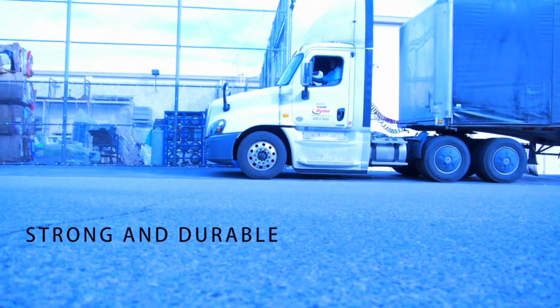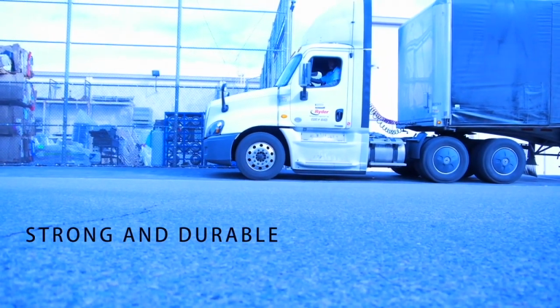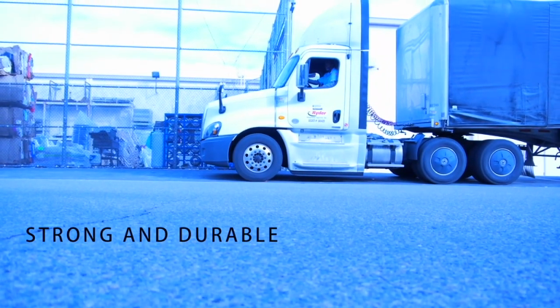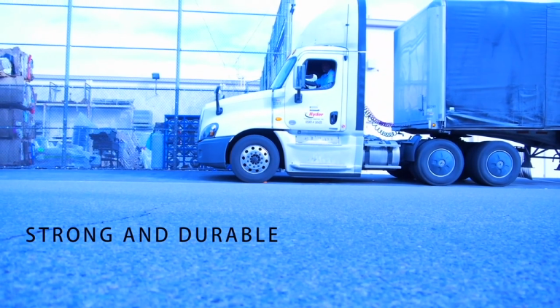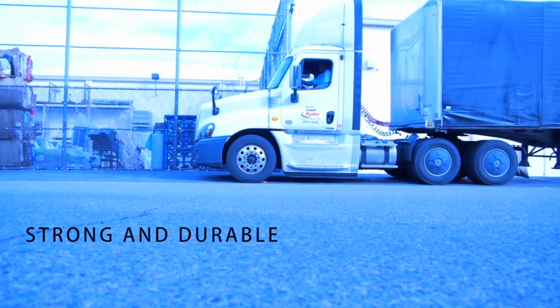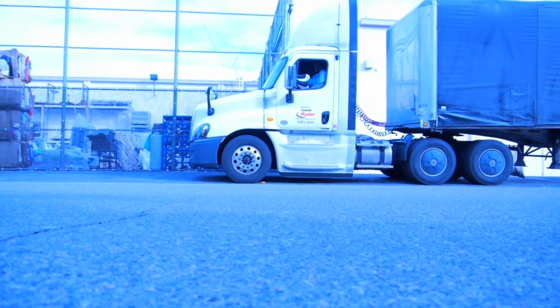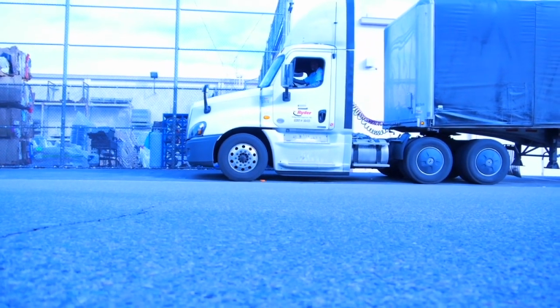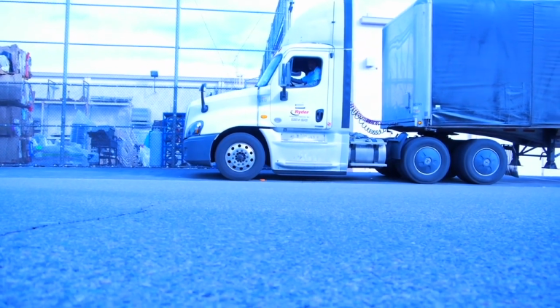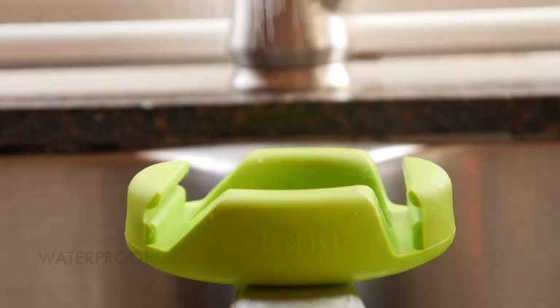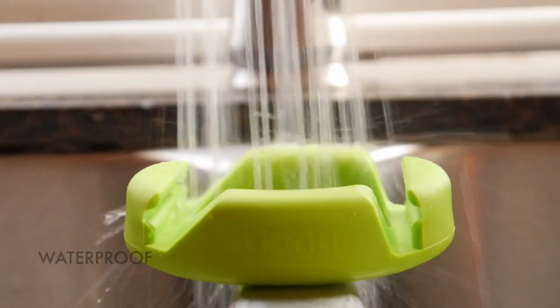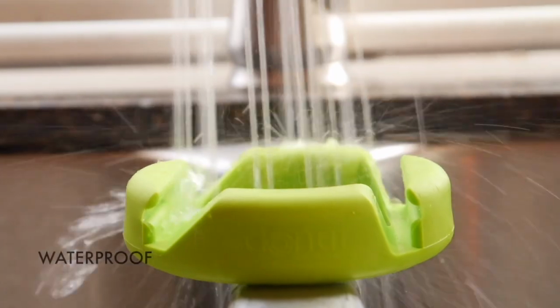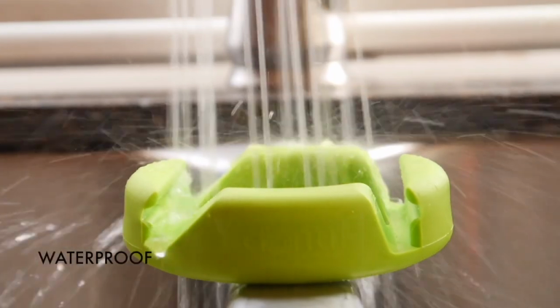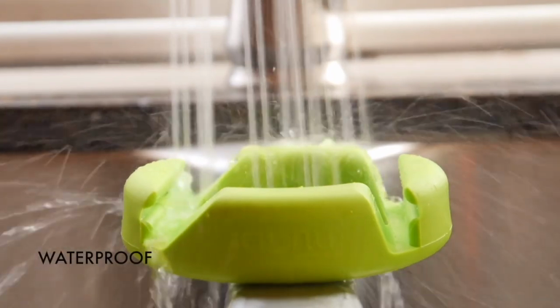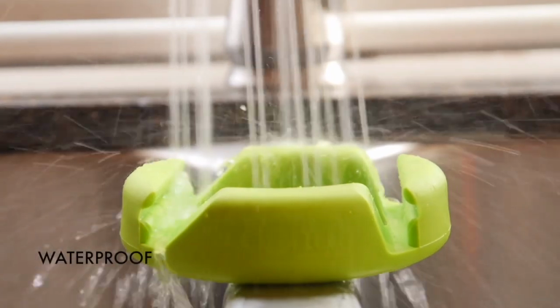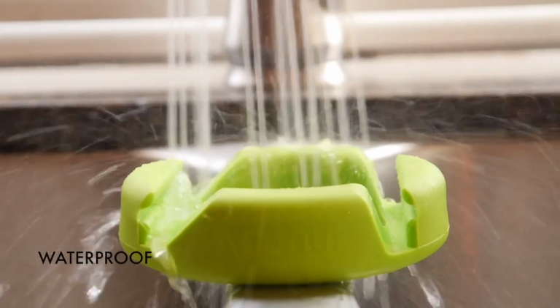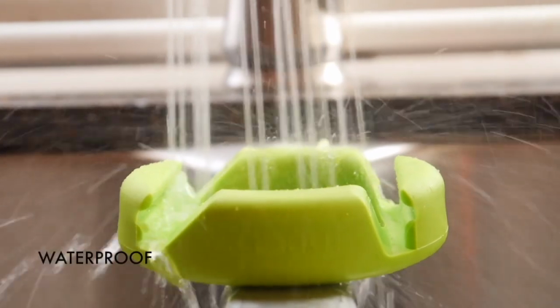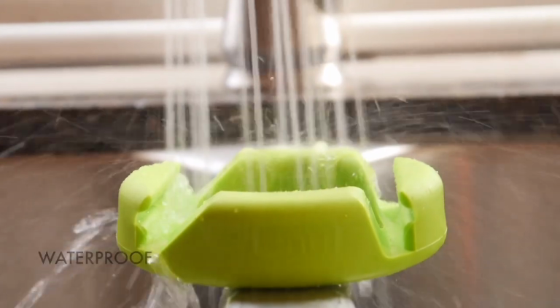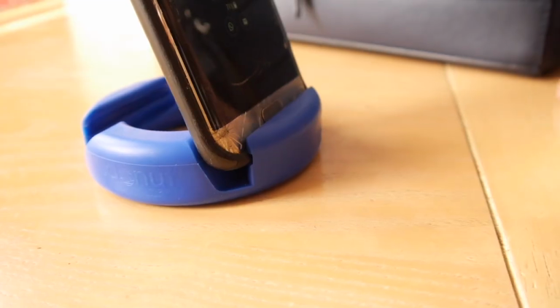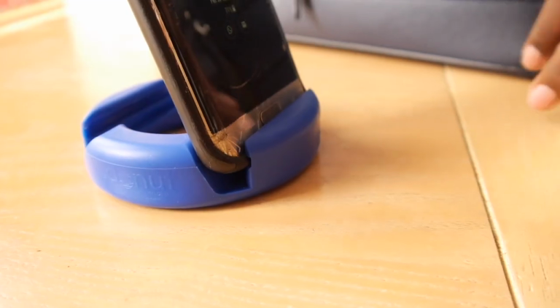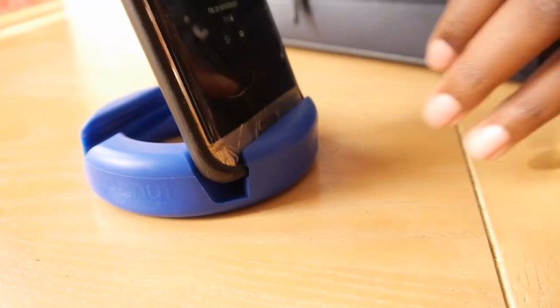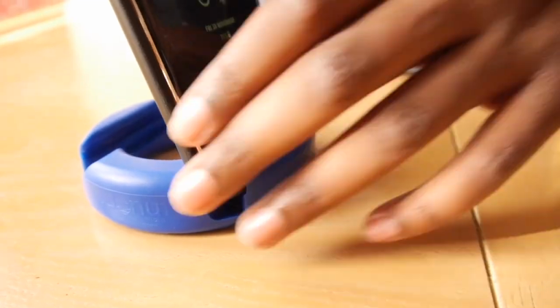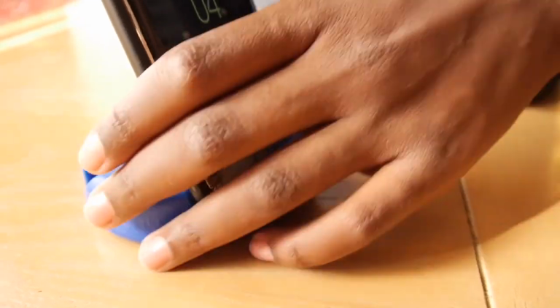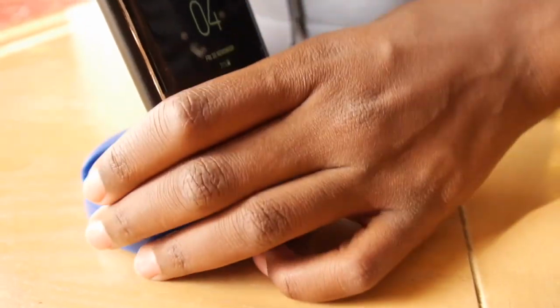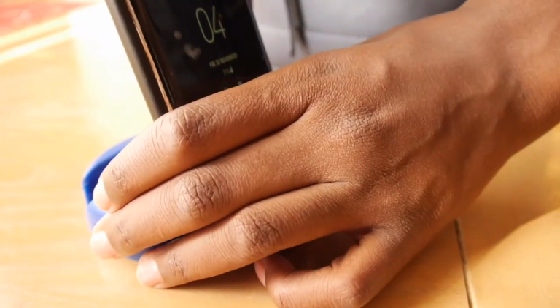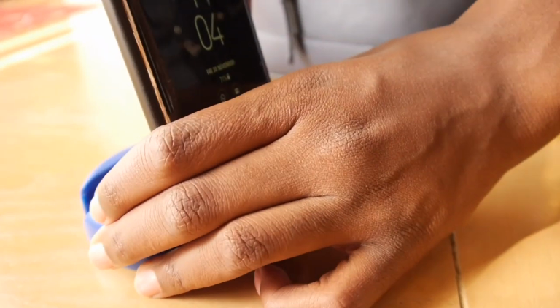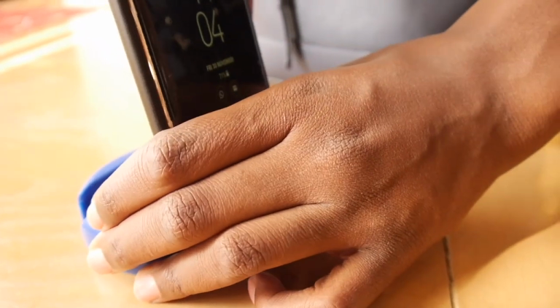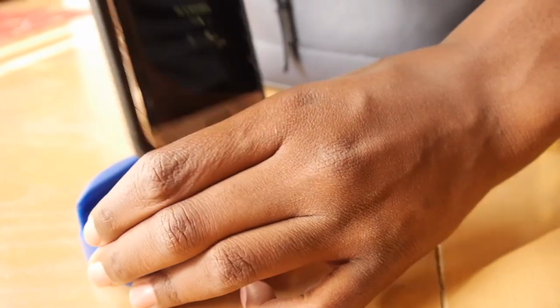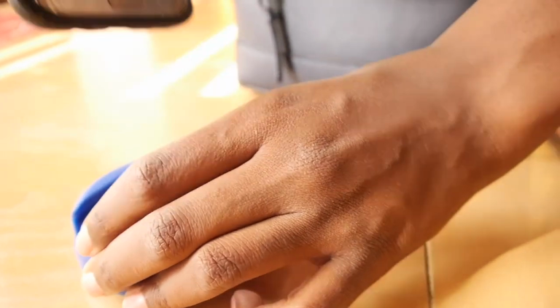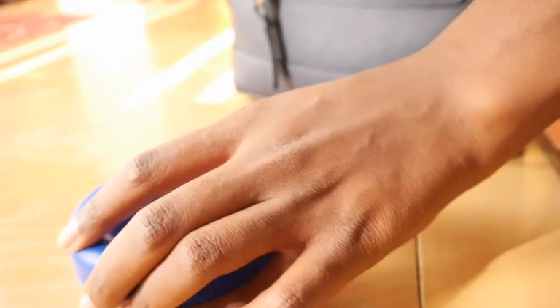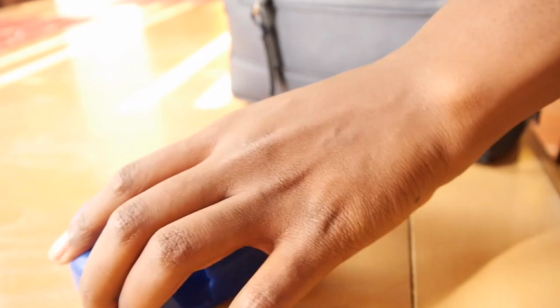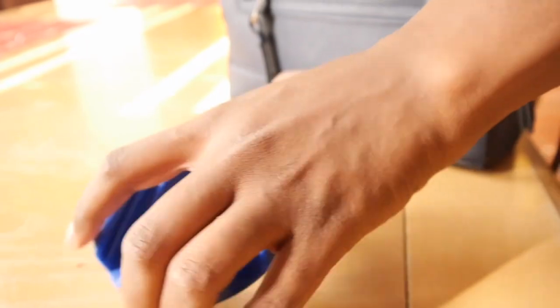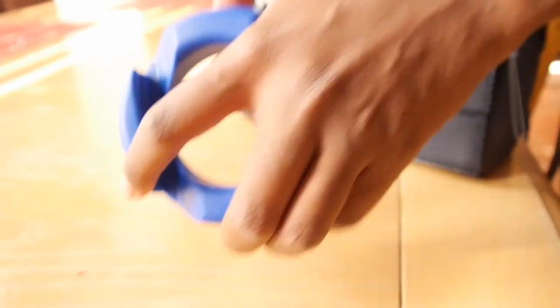It's durable, waterproof, and easy to fit in your bag to take on the go.